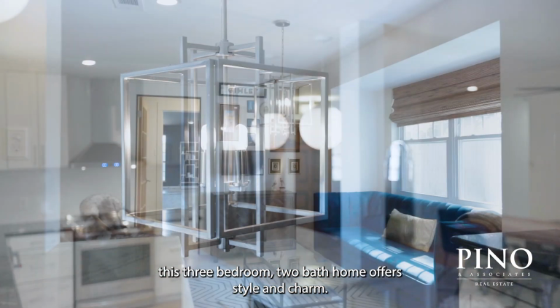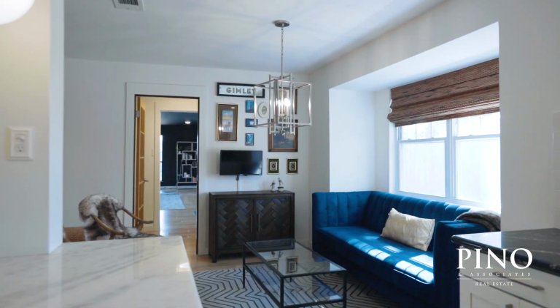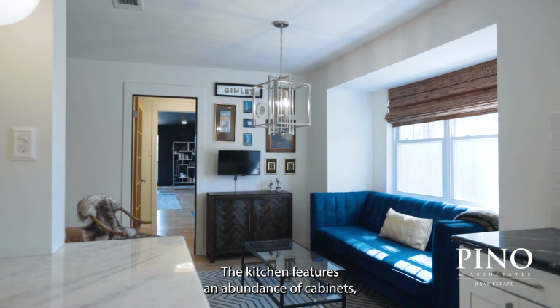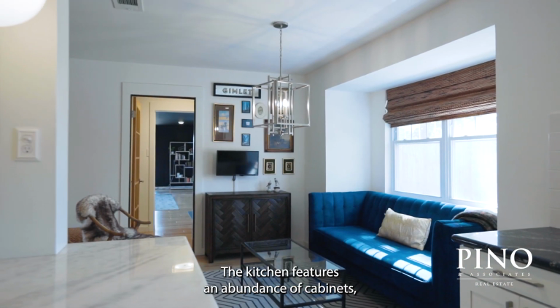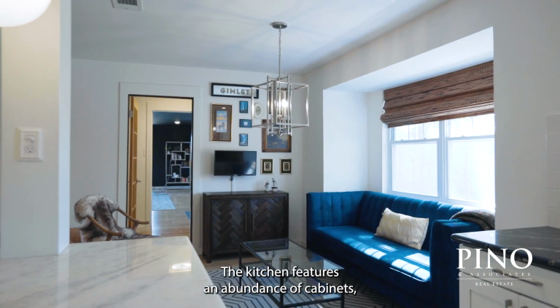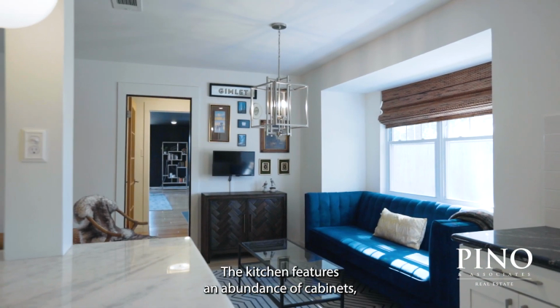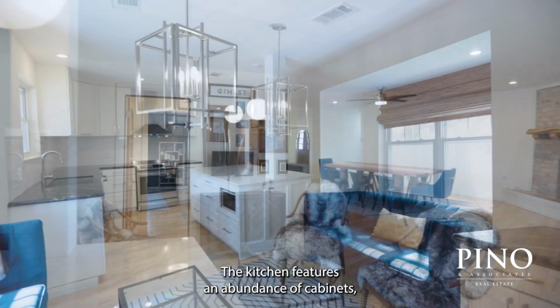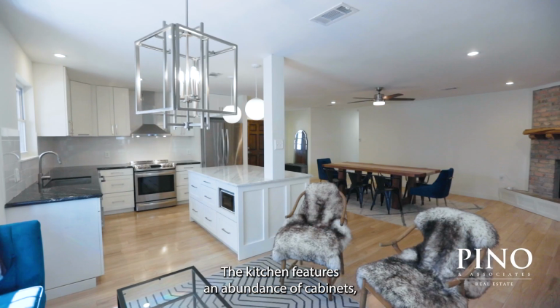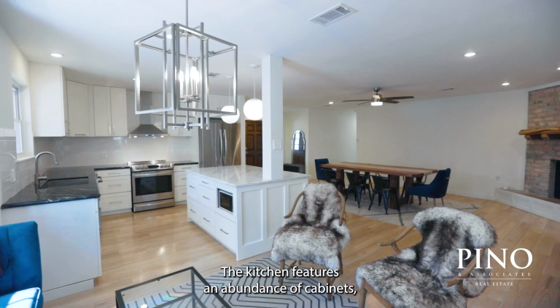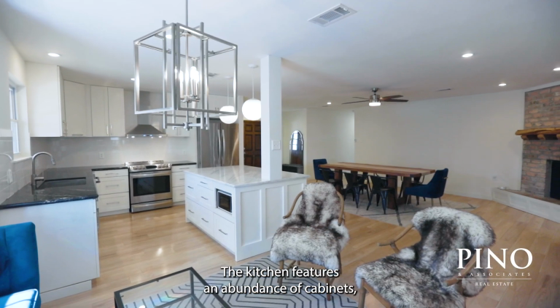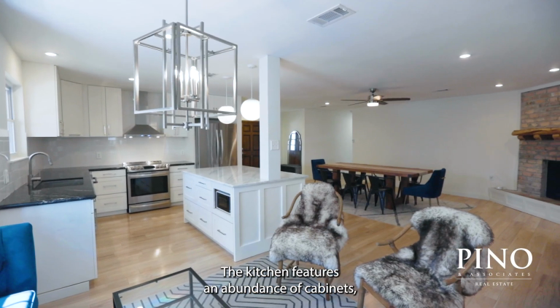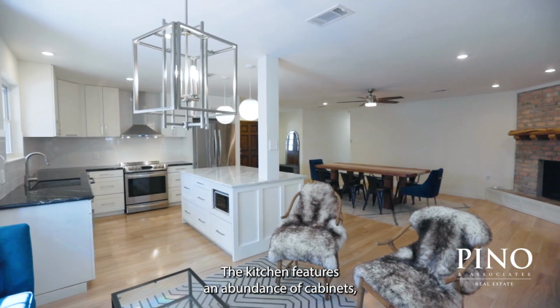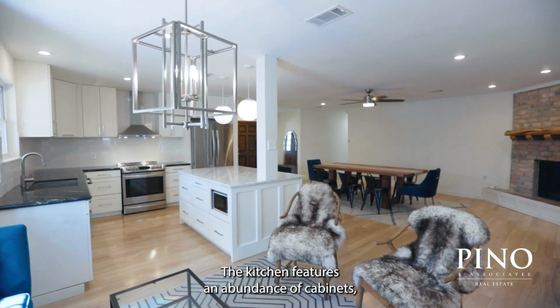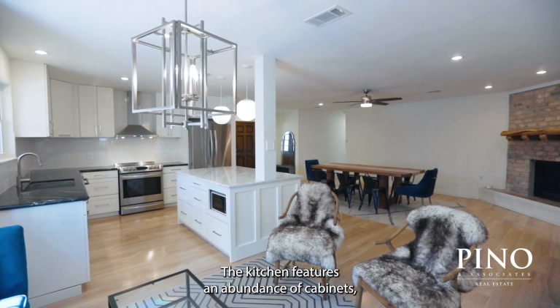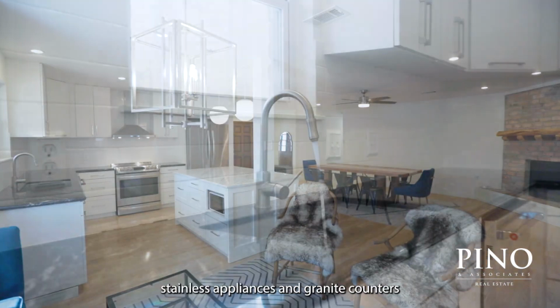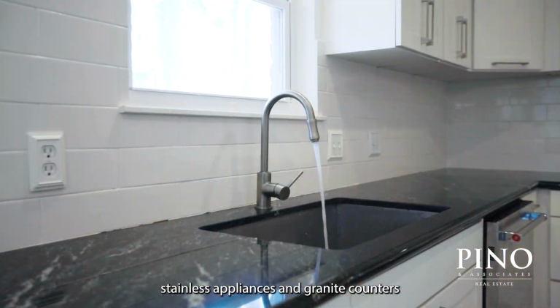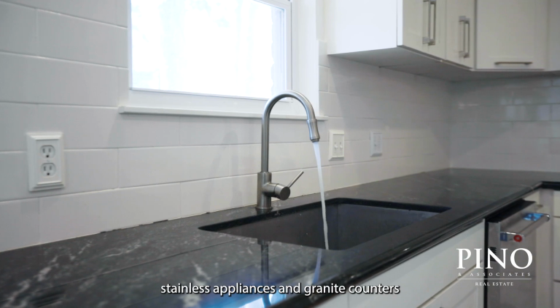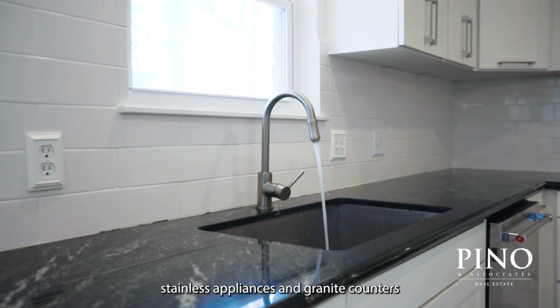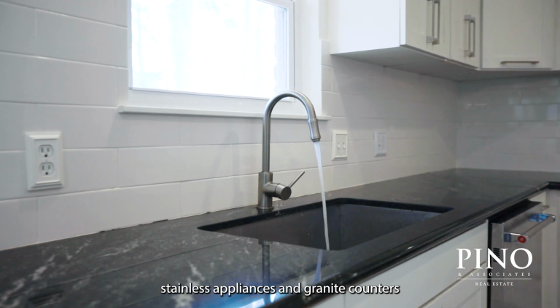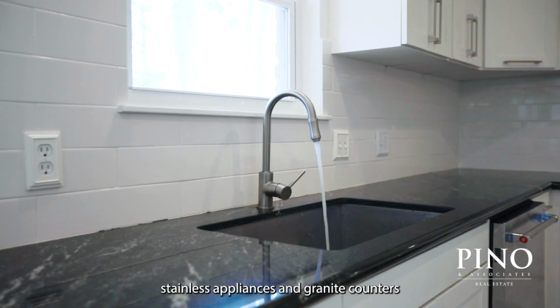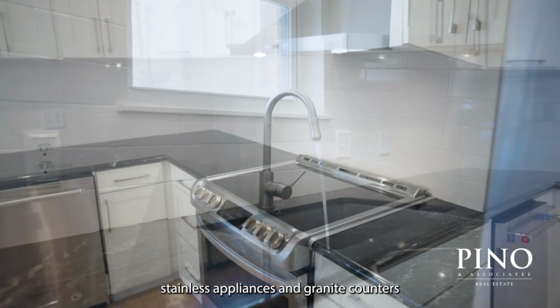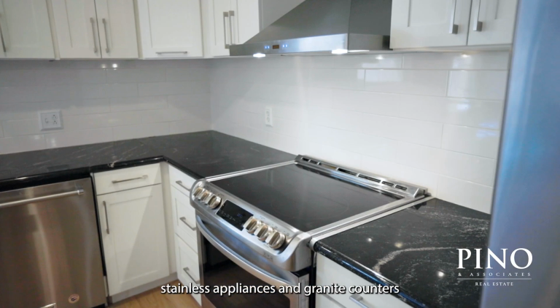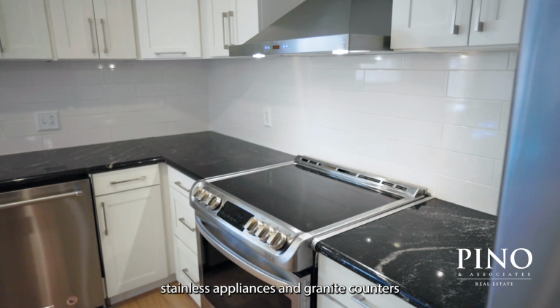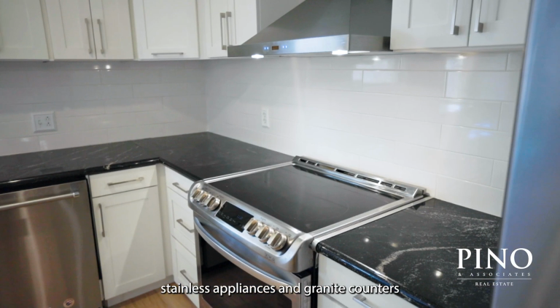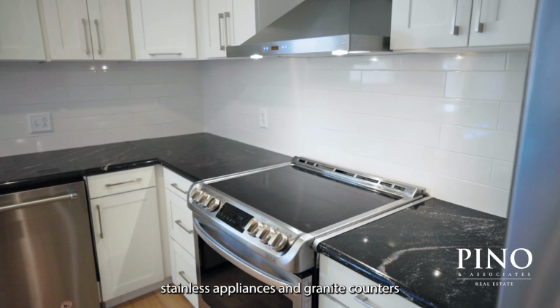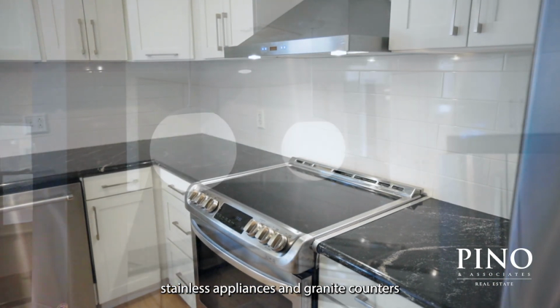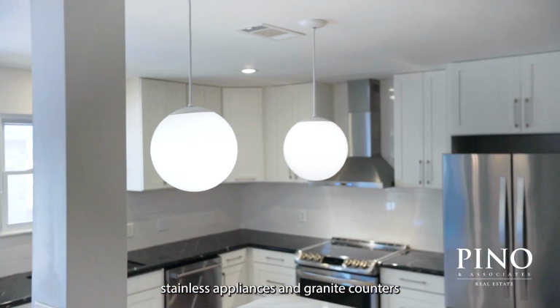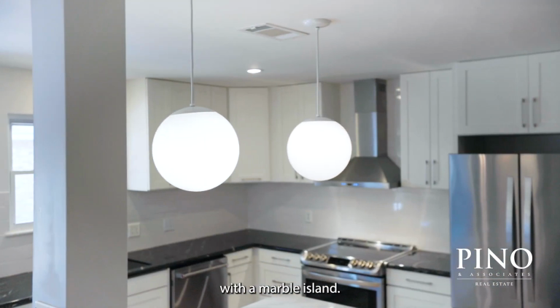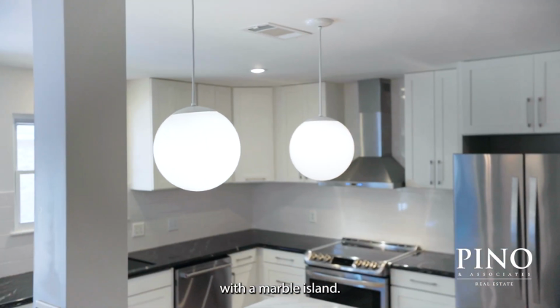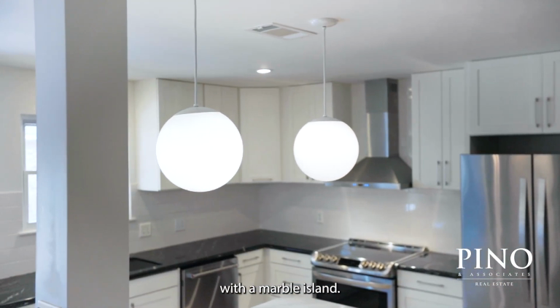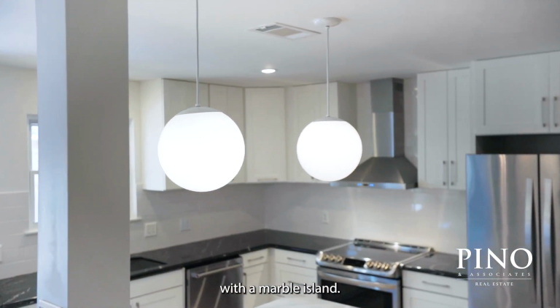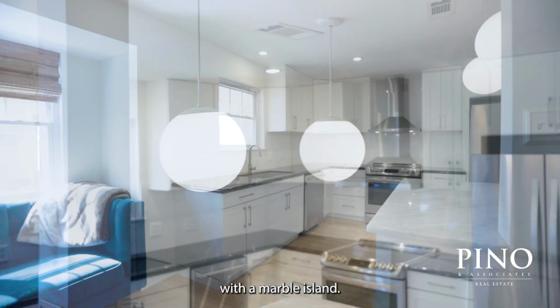The kitchen features an abundance of cabinets, stainless appliances, and granite counters with a marble island.